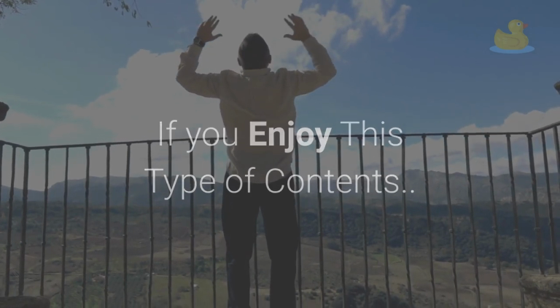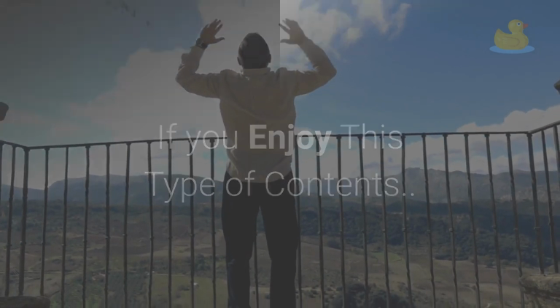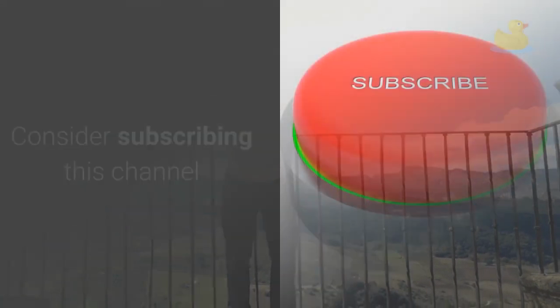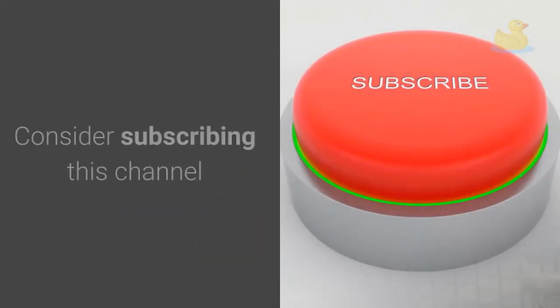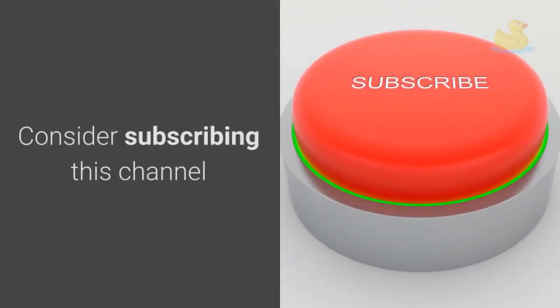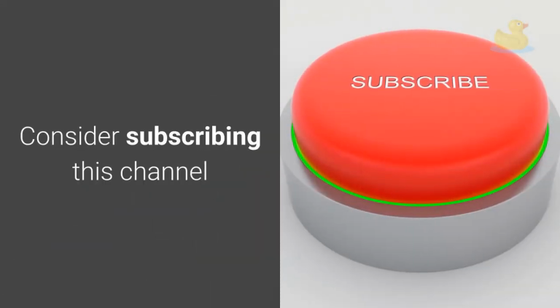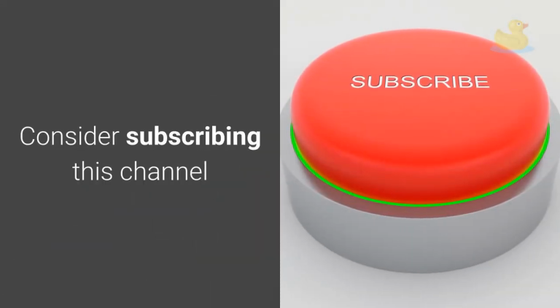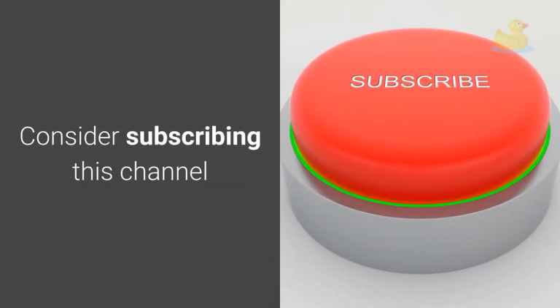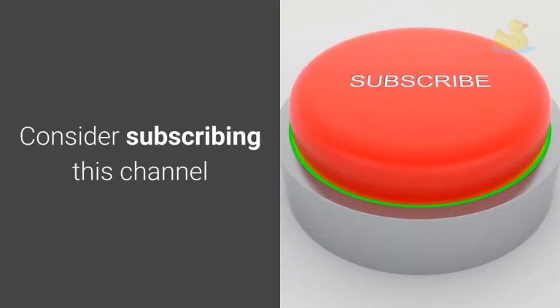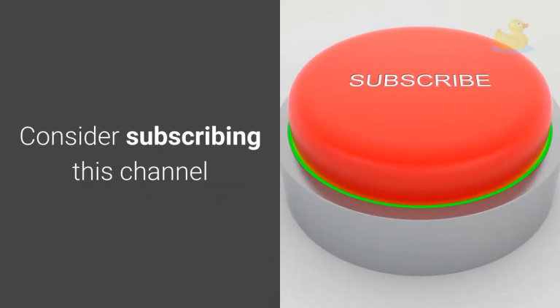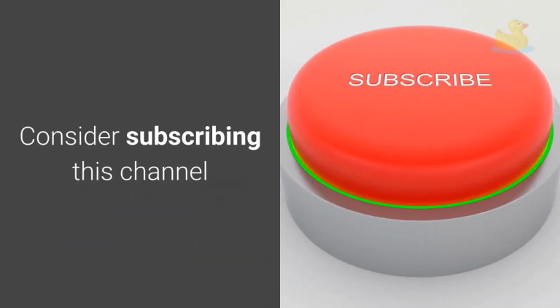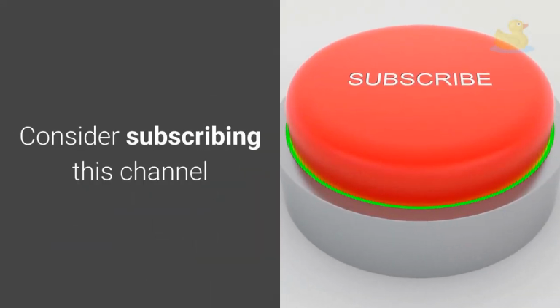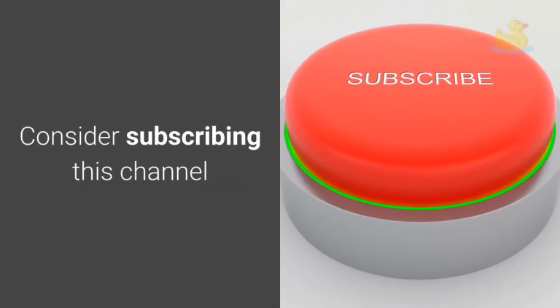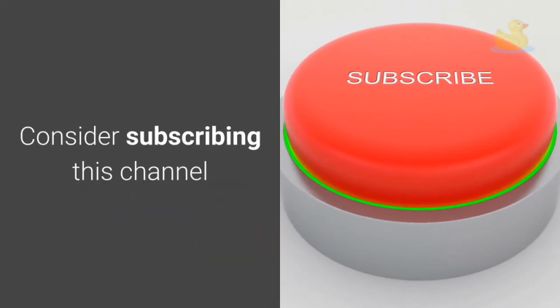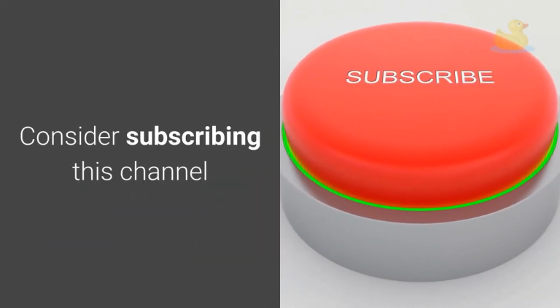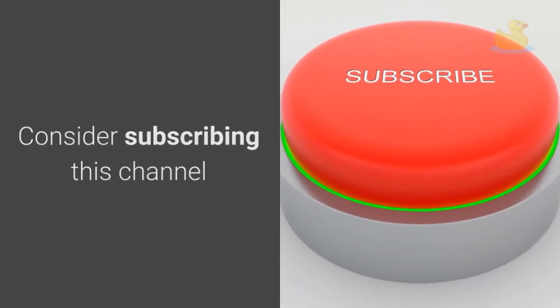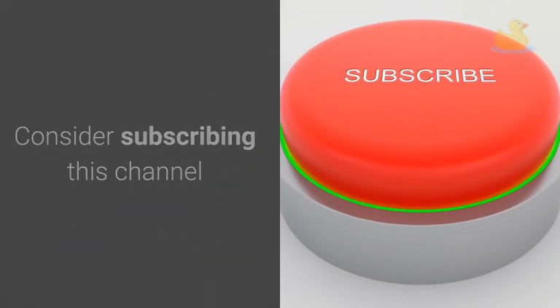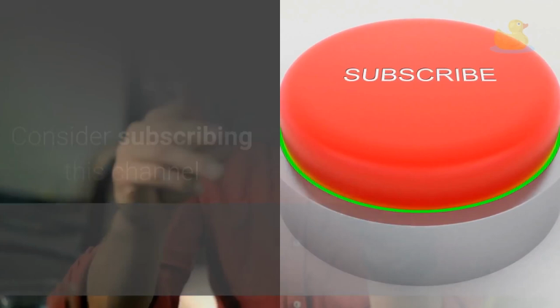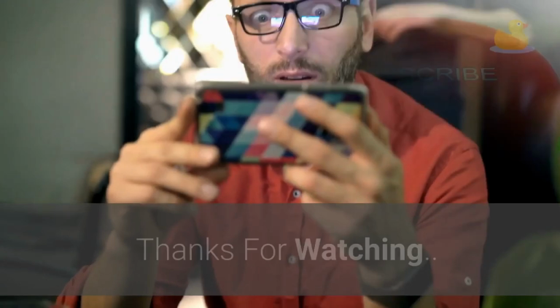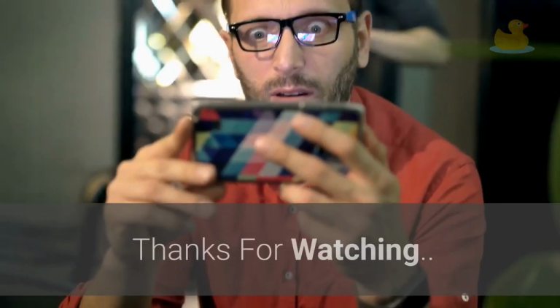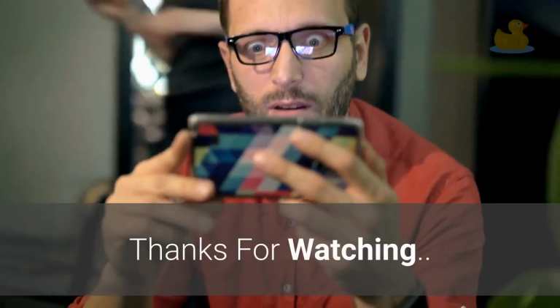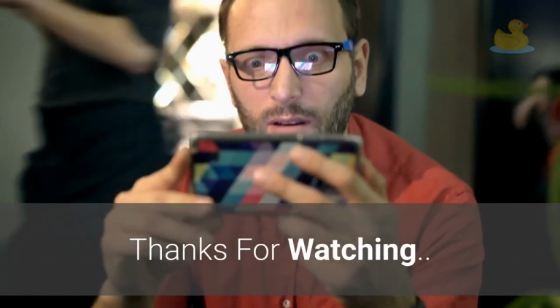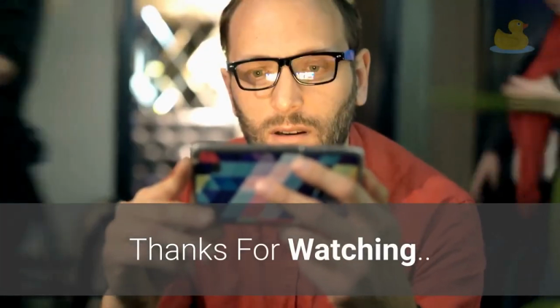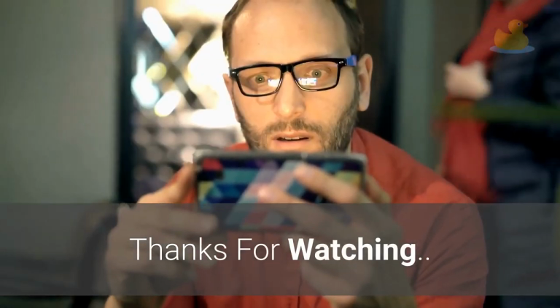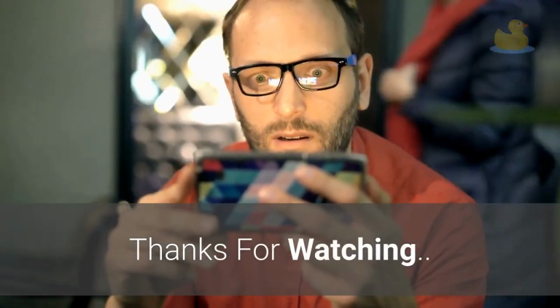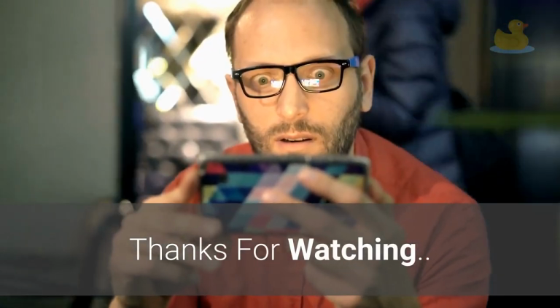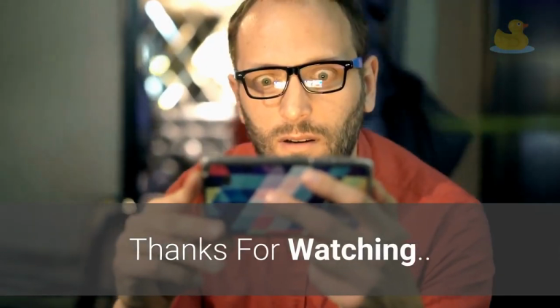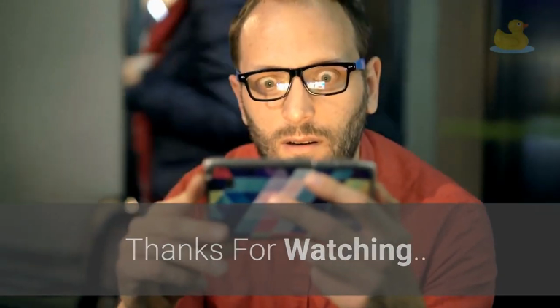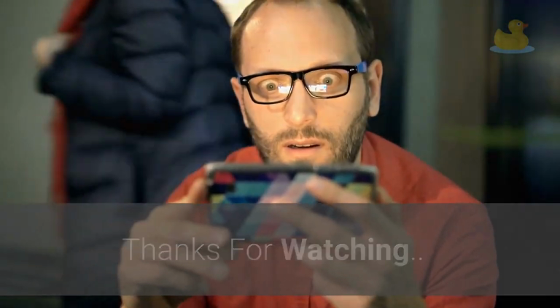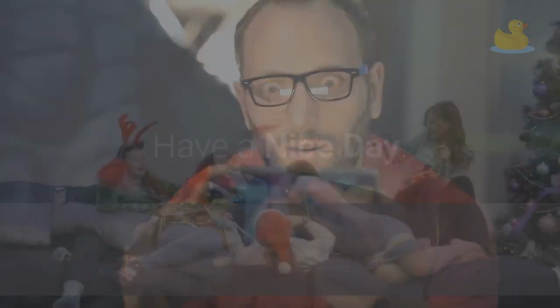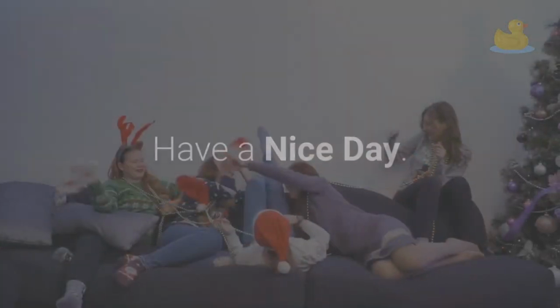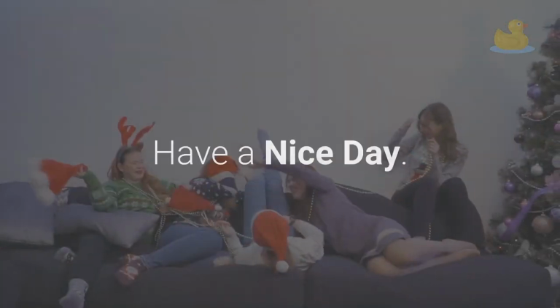If you enjoy this type of content, consider subscribing to this channel. Thanks for watching. Have a nice day.